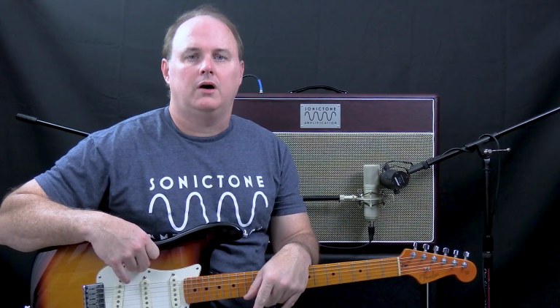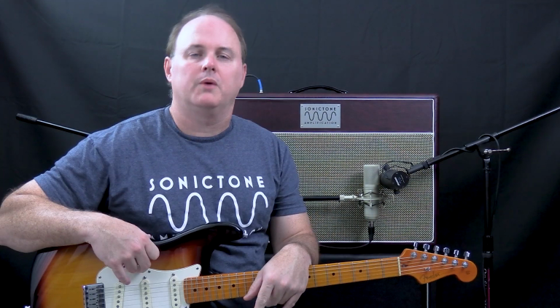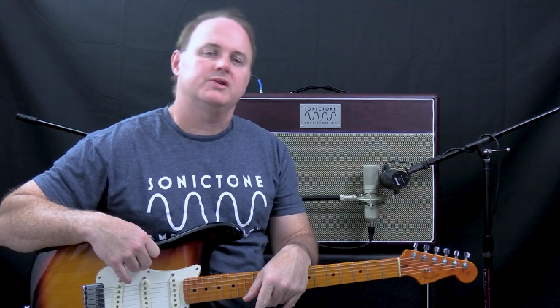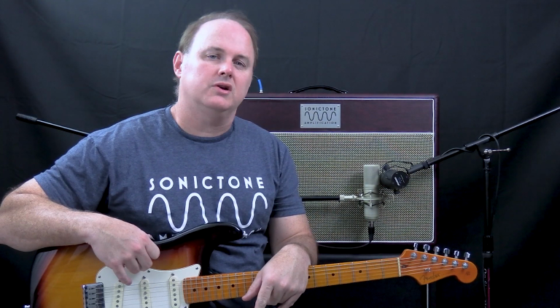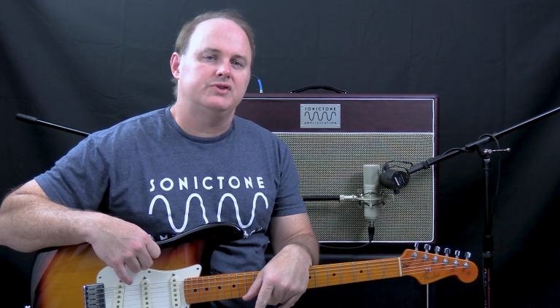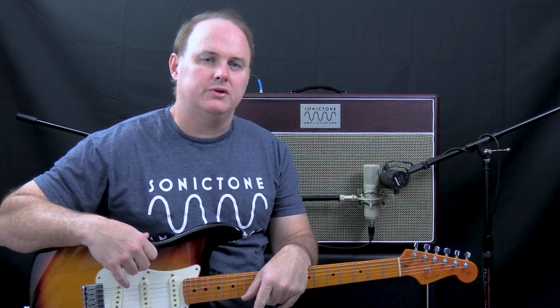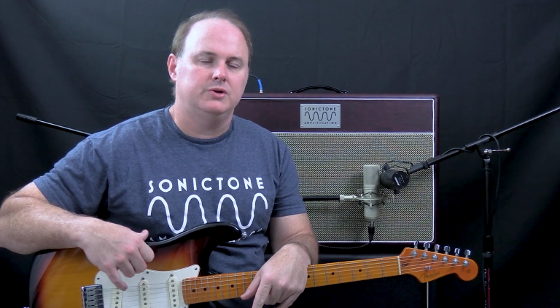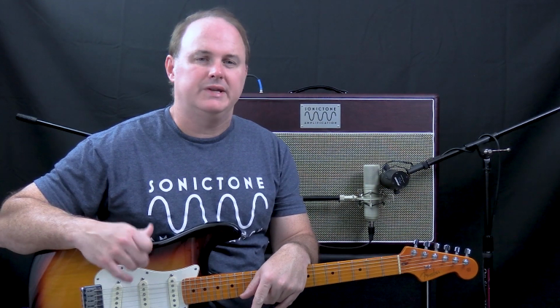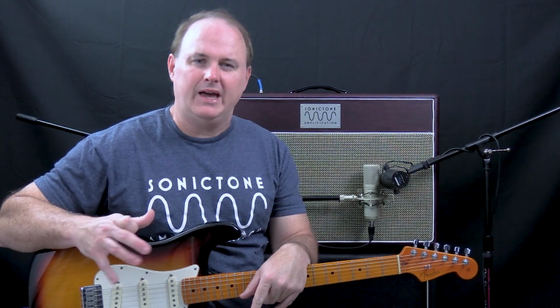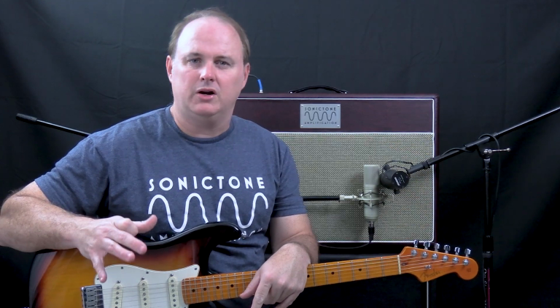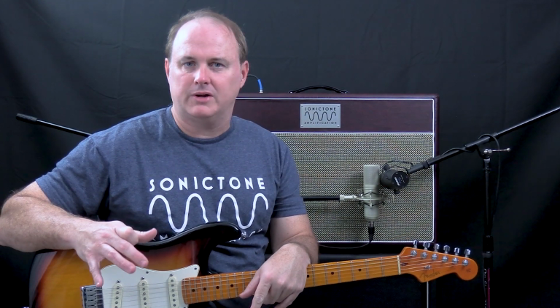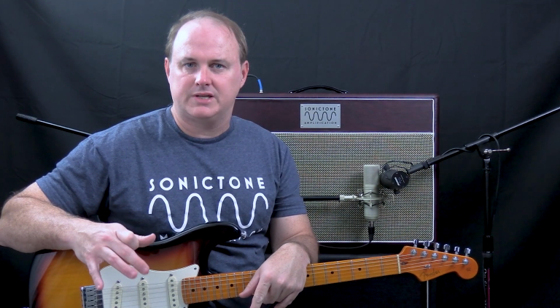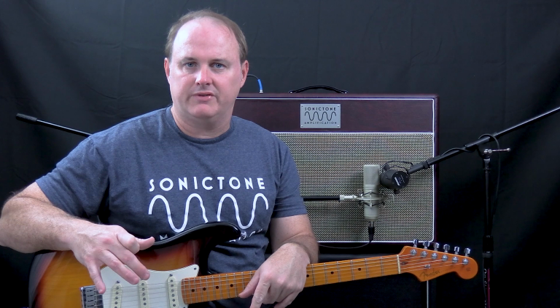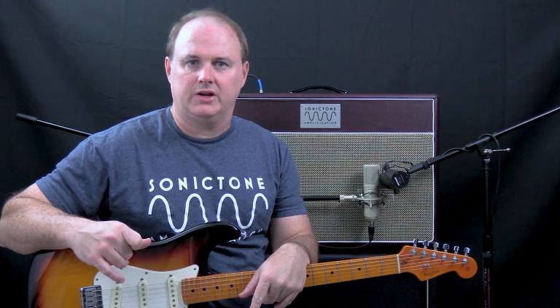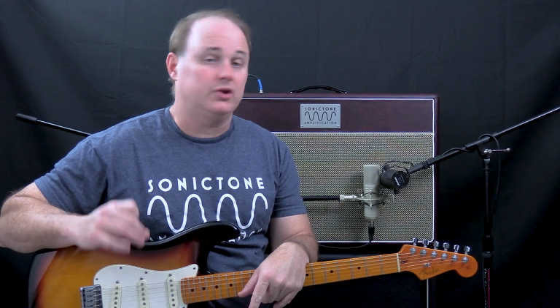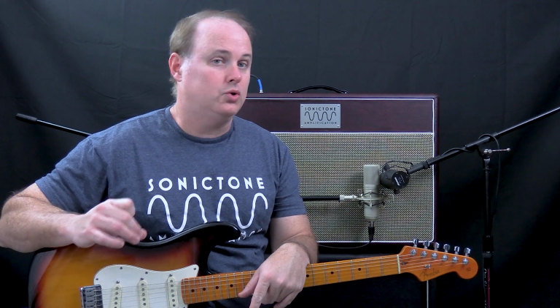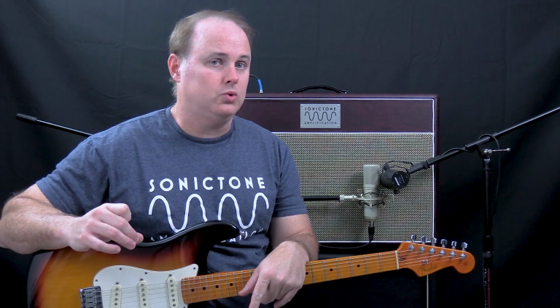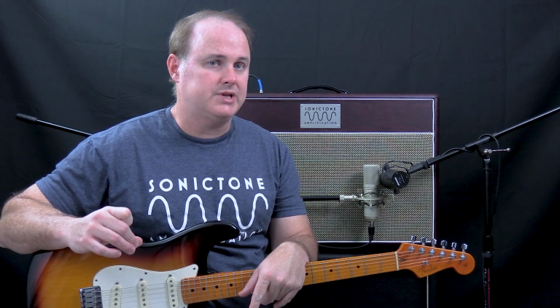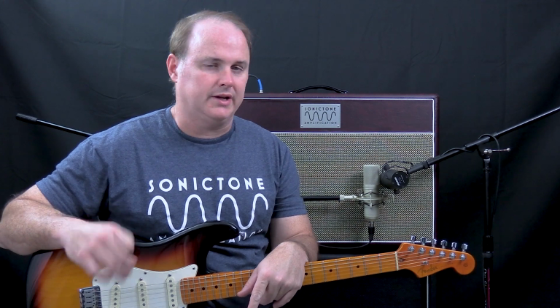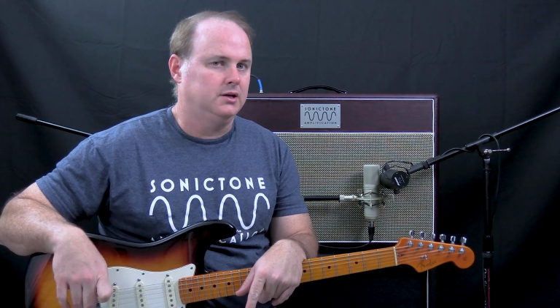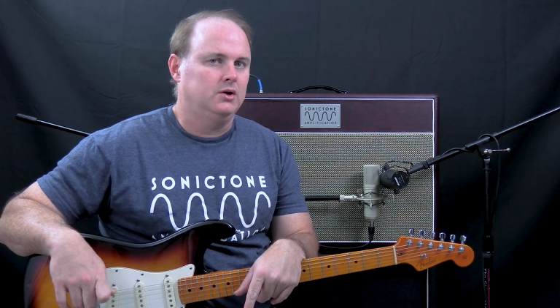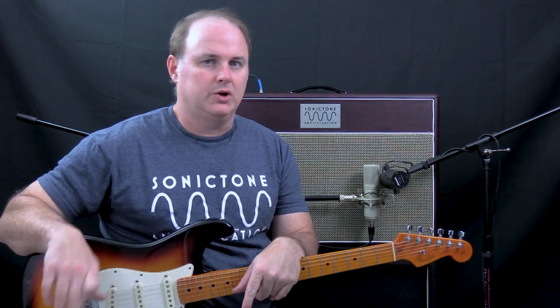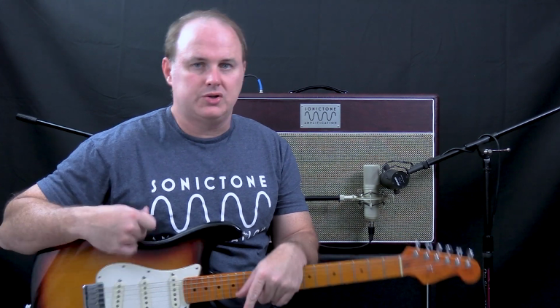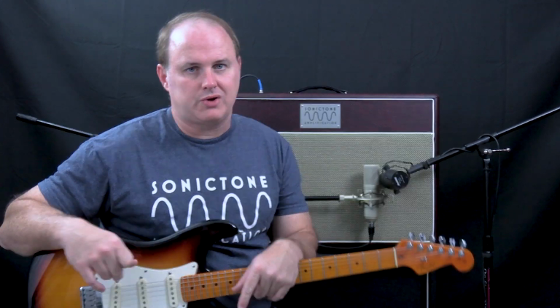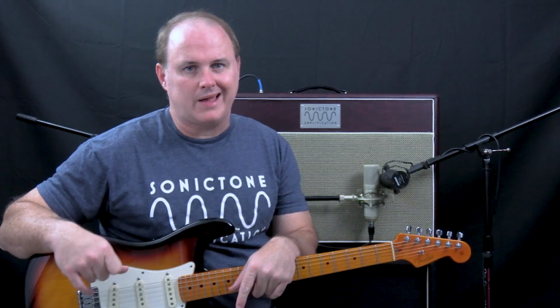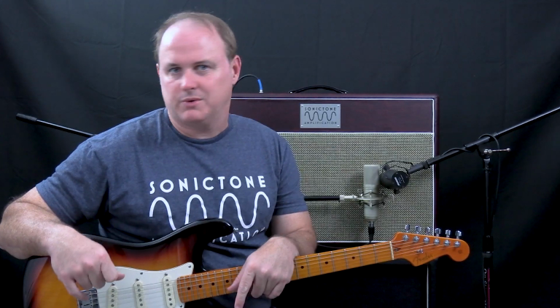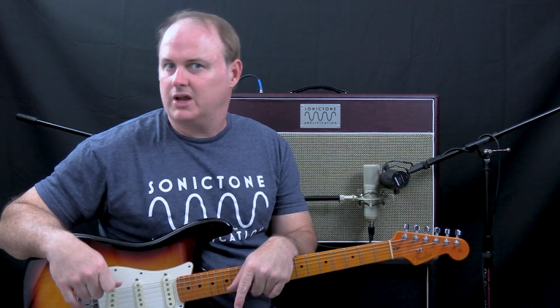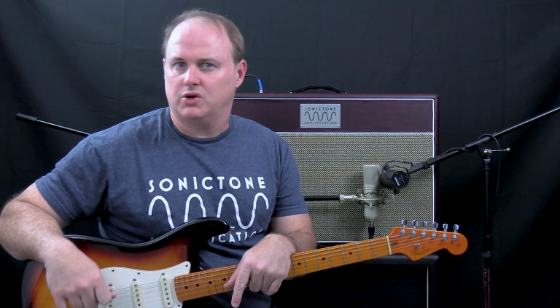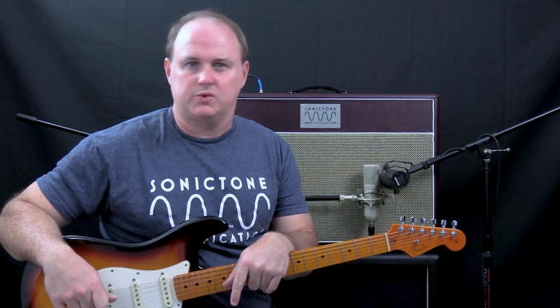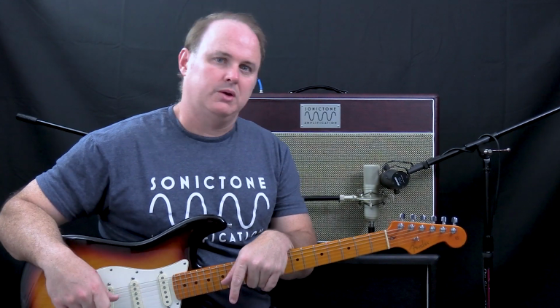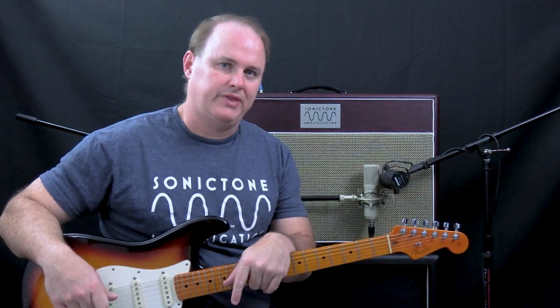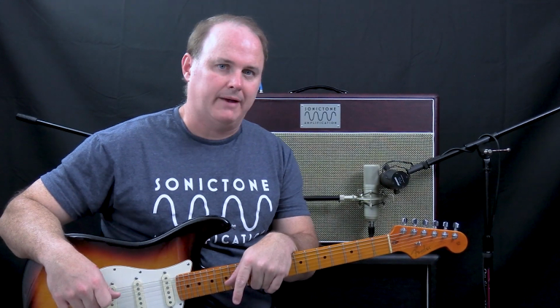Alright, we're going to start off on channel 2 with the gain on about 7 and on the cool setting. We're going to use the Strat and see what kind of tones we can get with that.